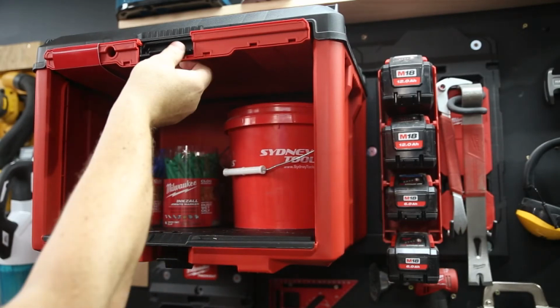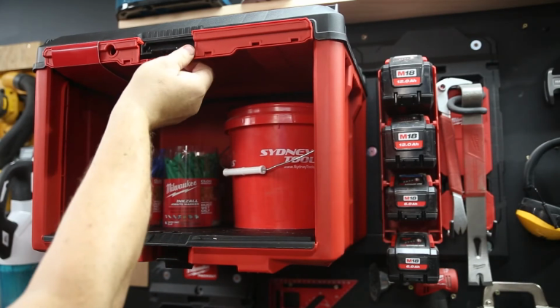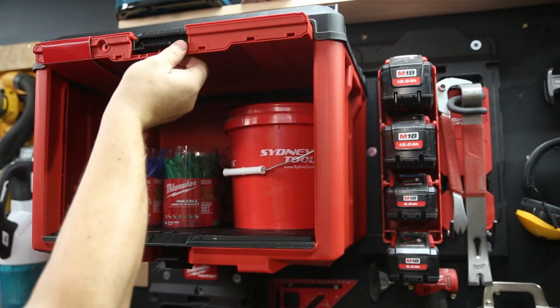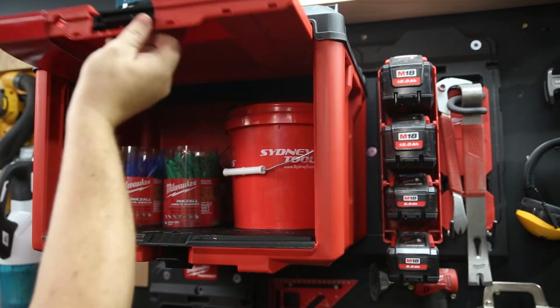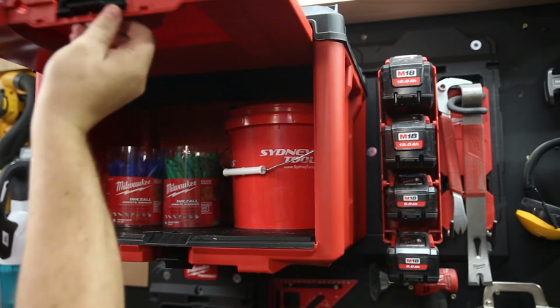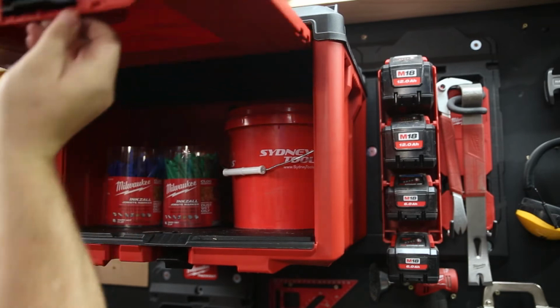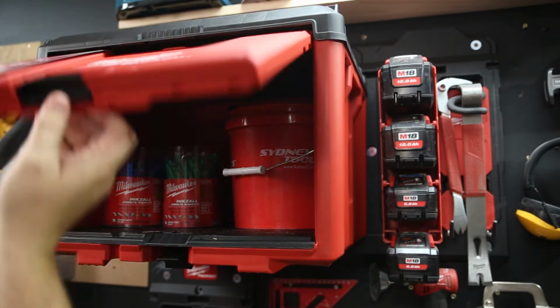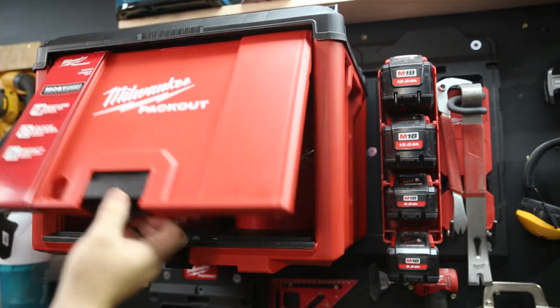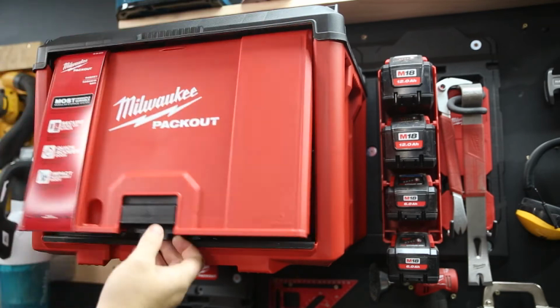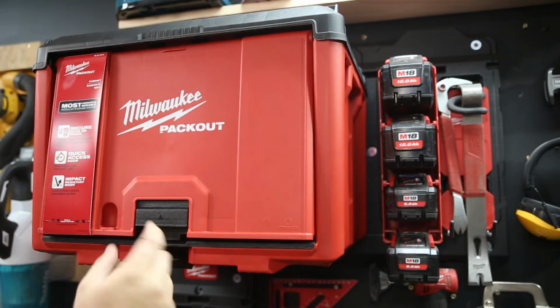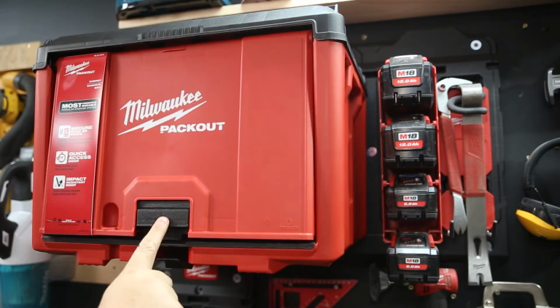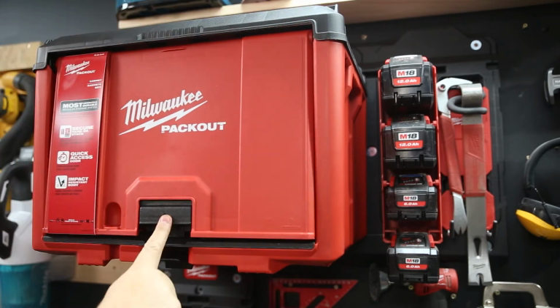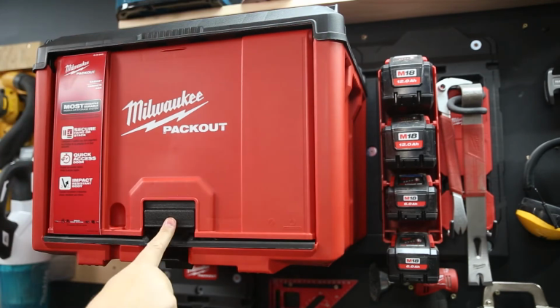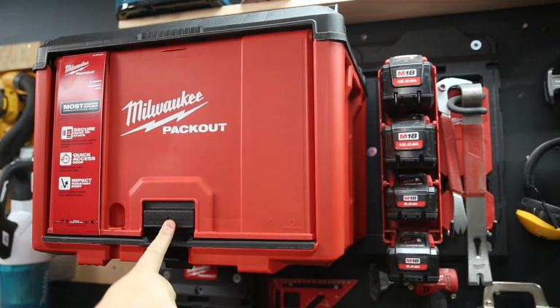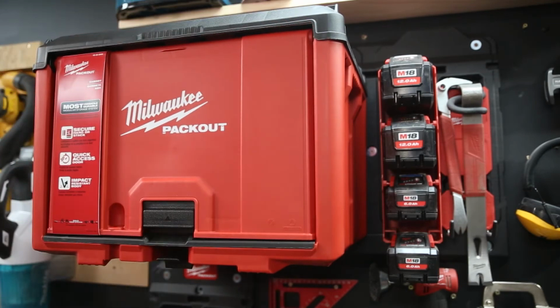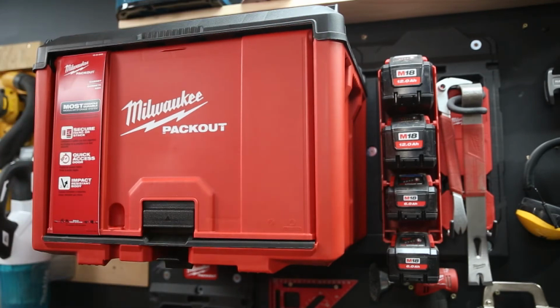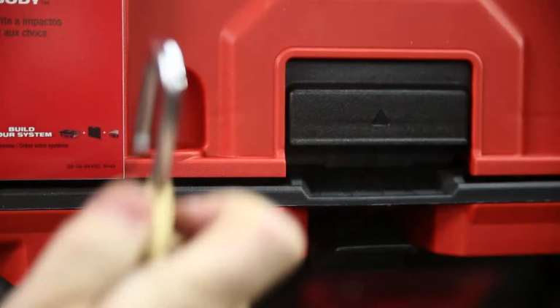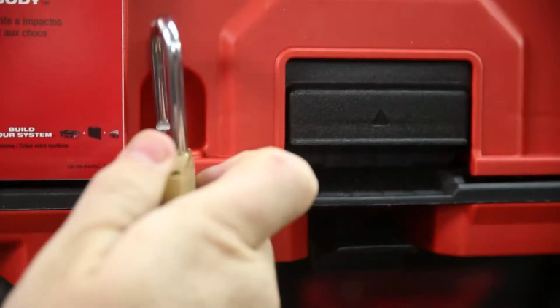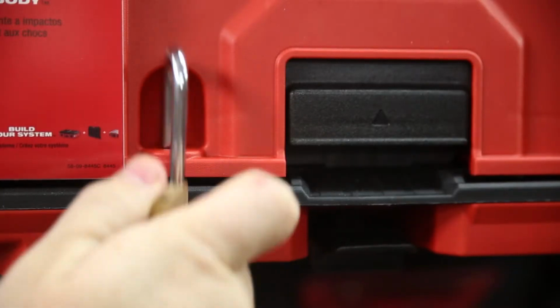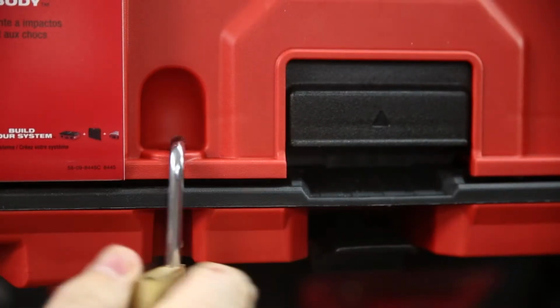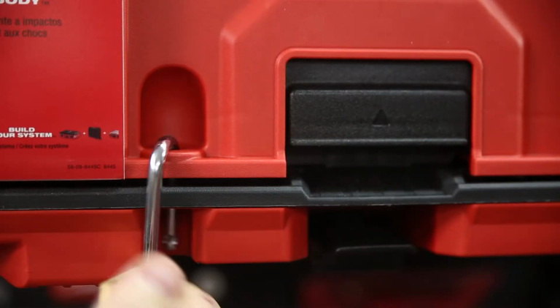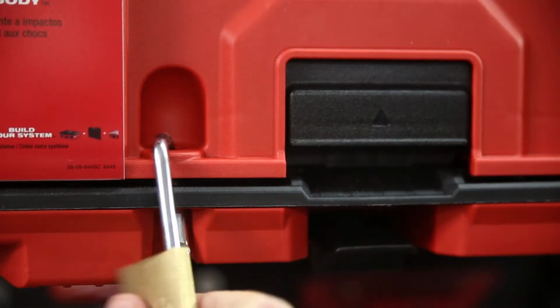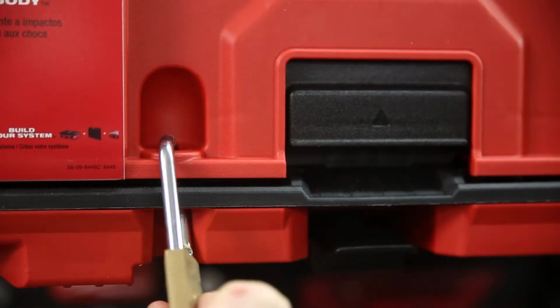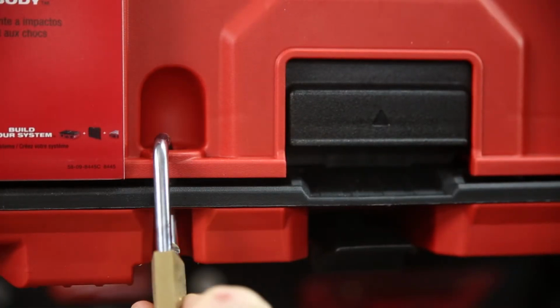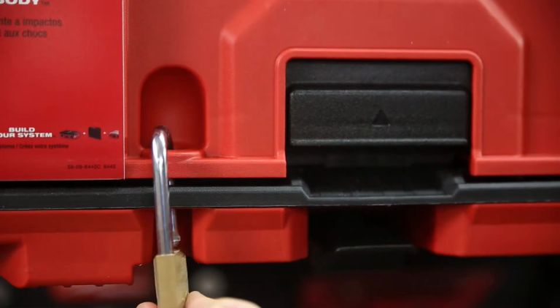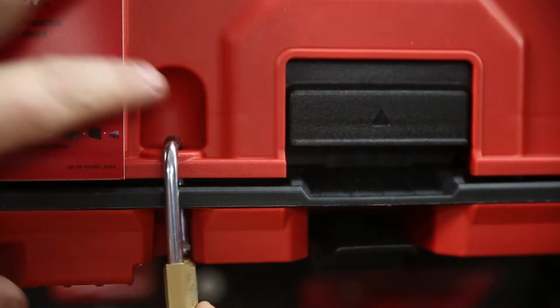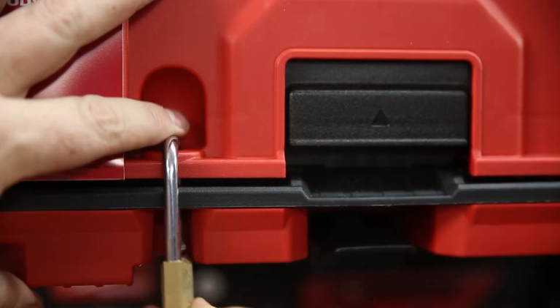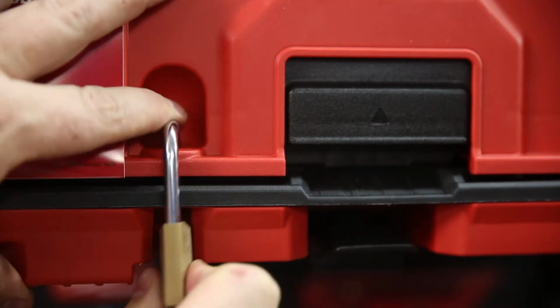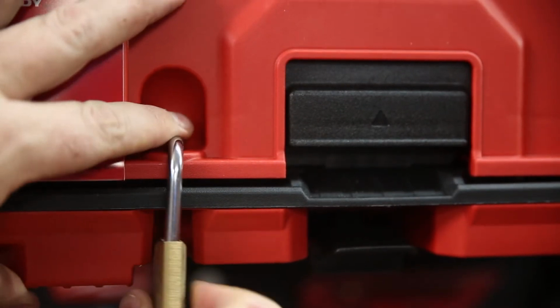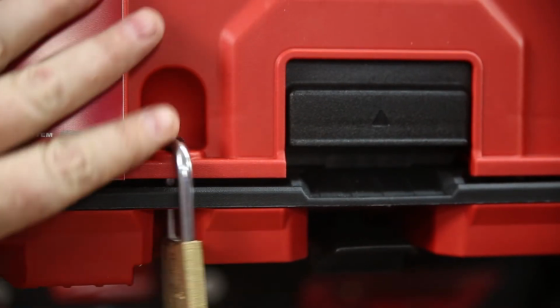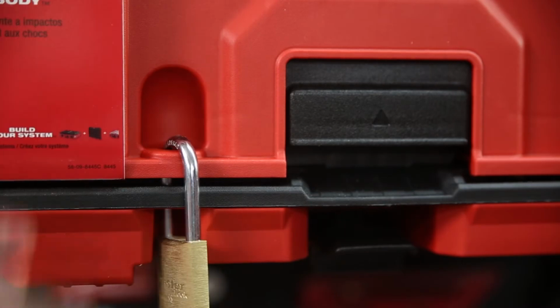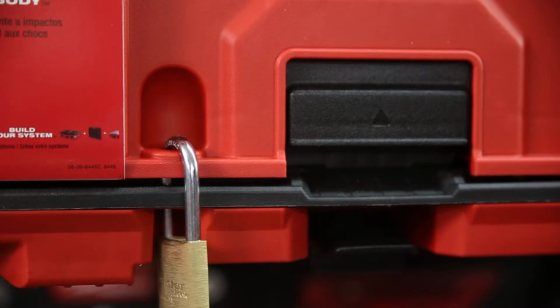Like the rest of the Packout range, it's built from impact-resistant polymers. You can carry it individually, and you can whack a padlock on the front to slow down any thieves as well.